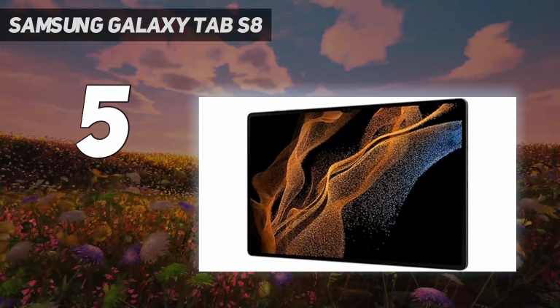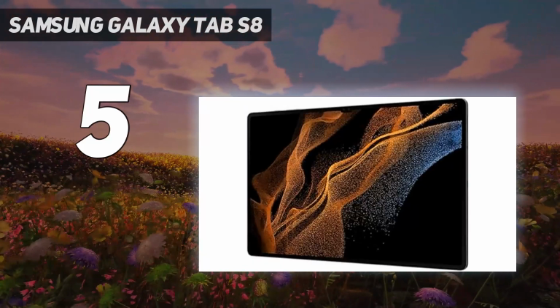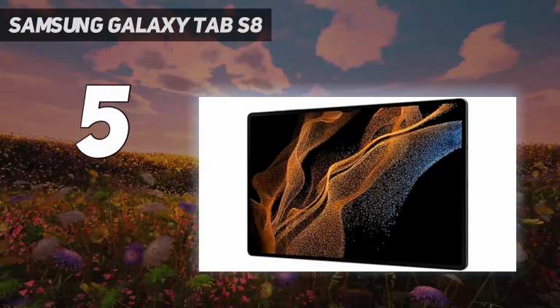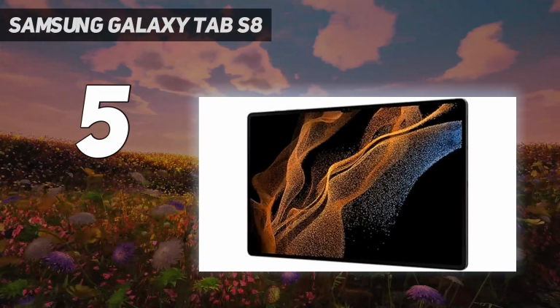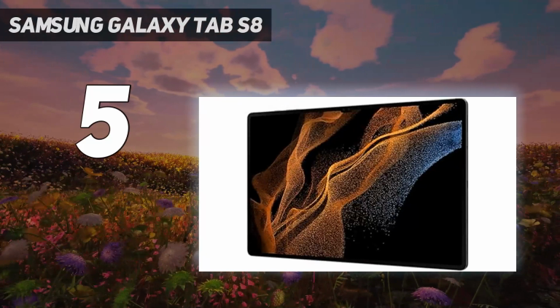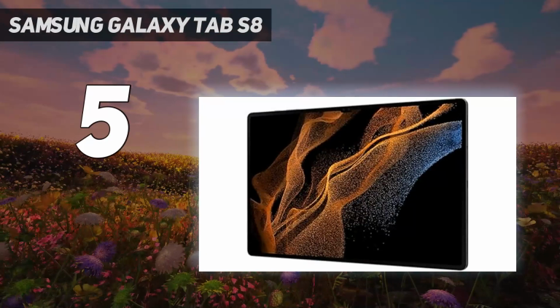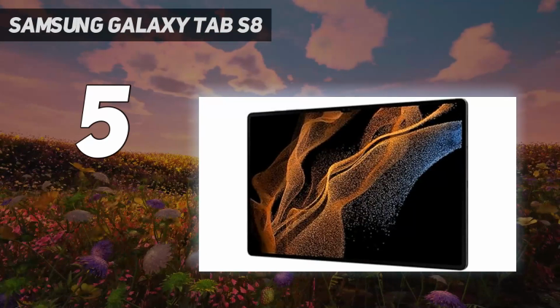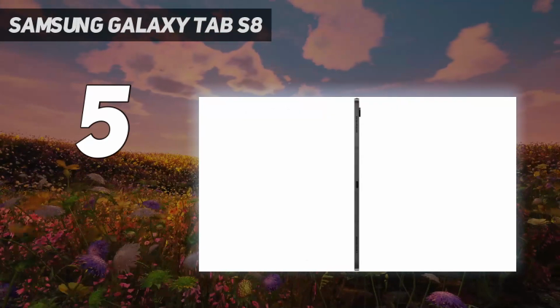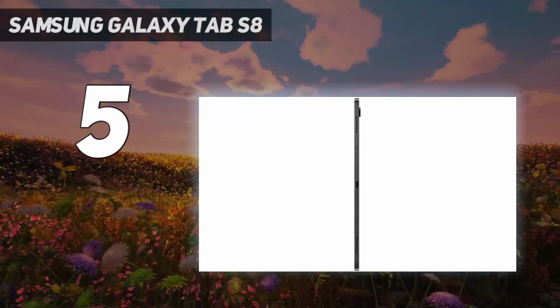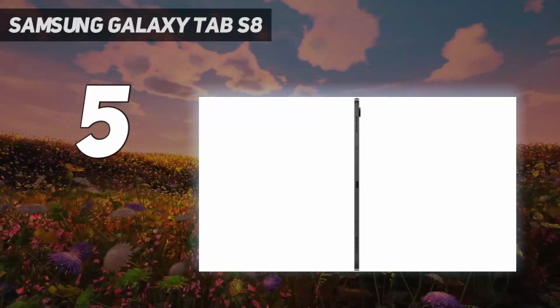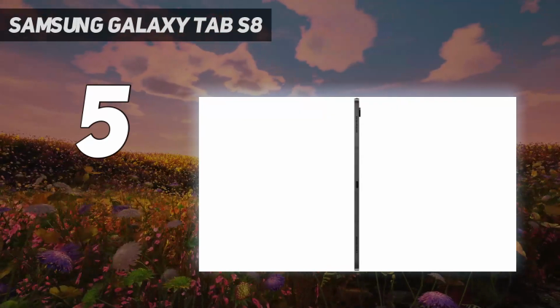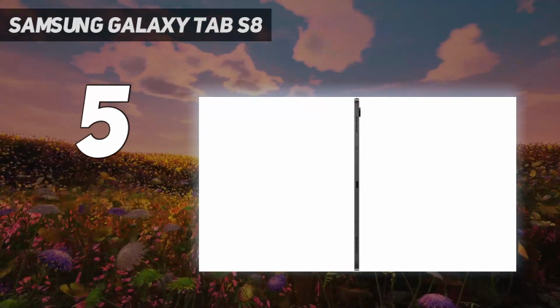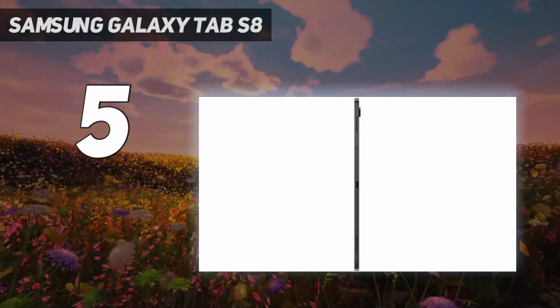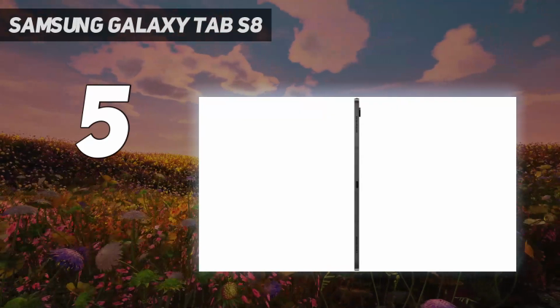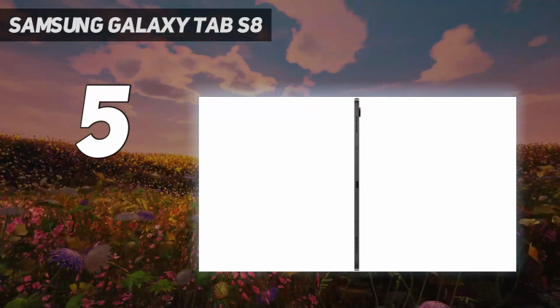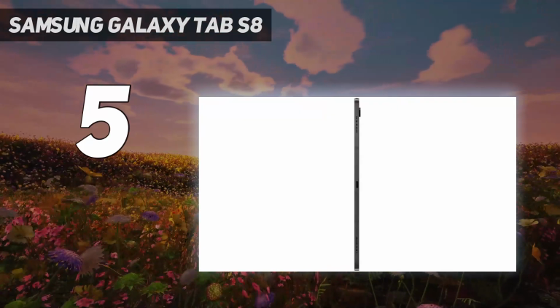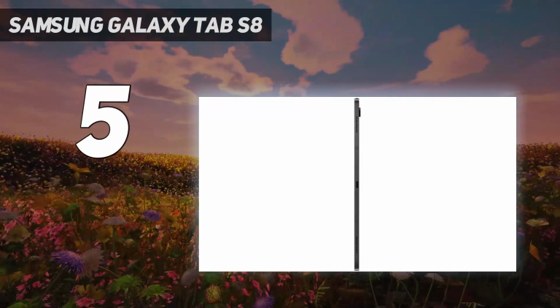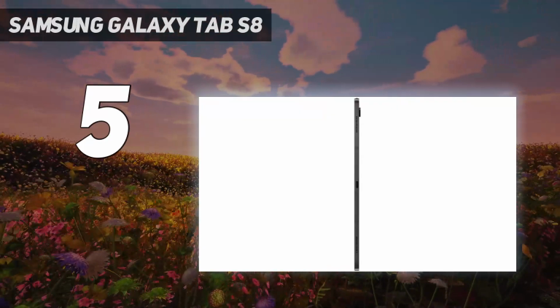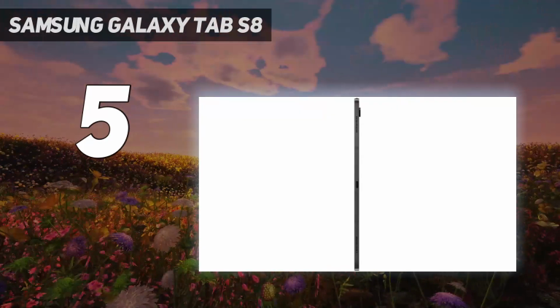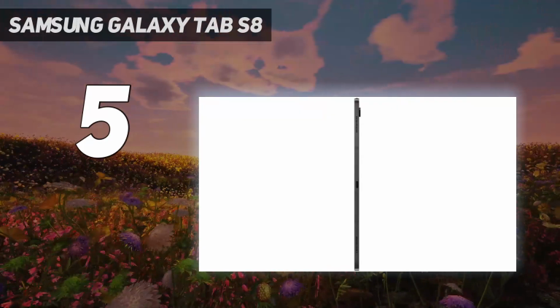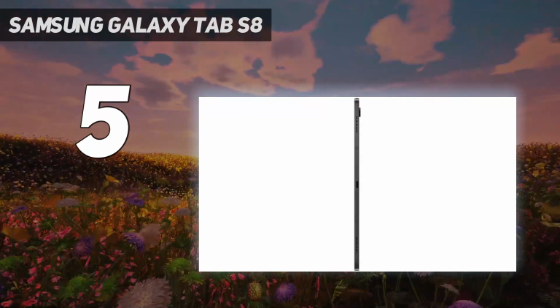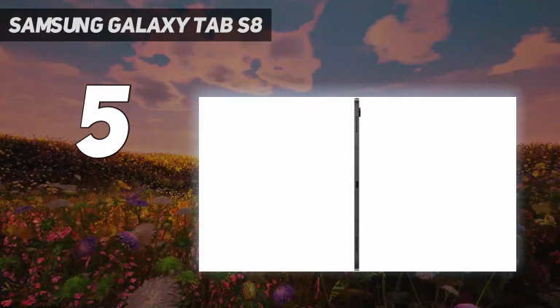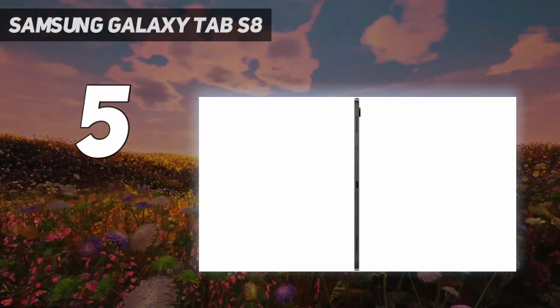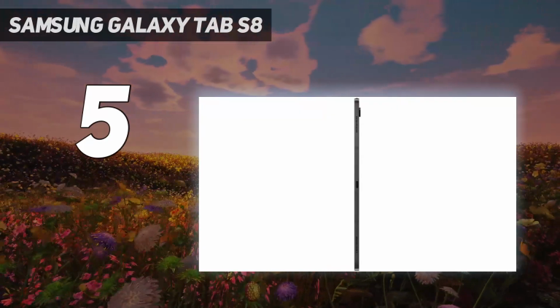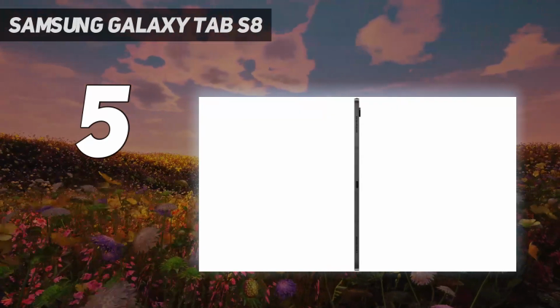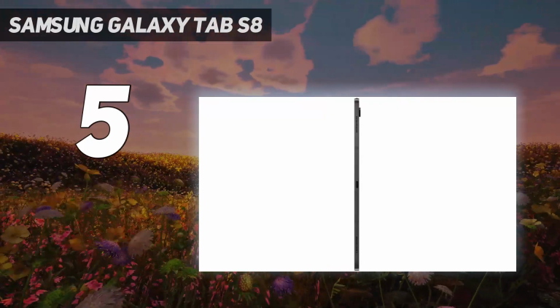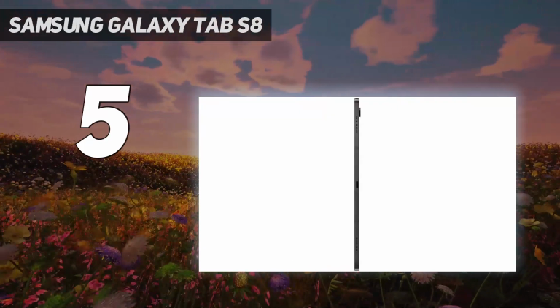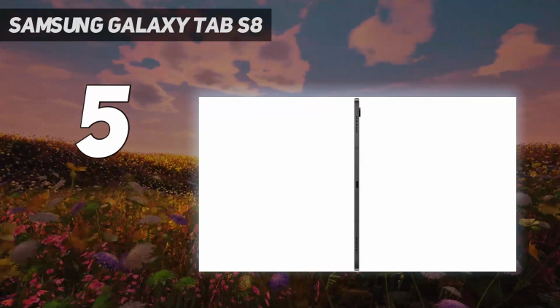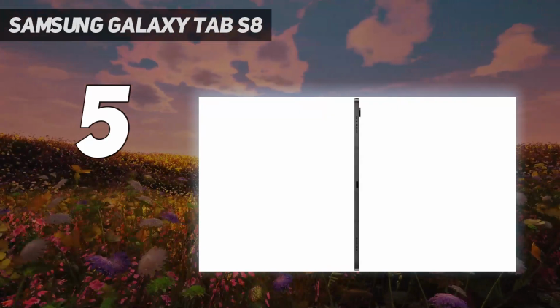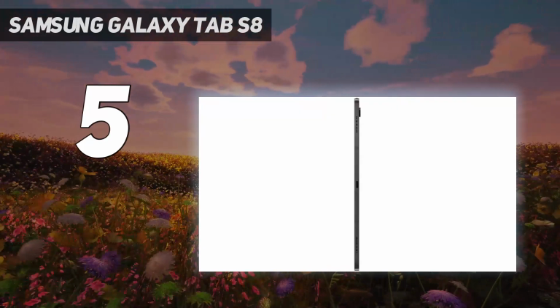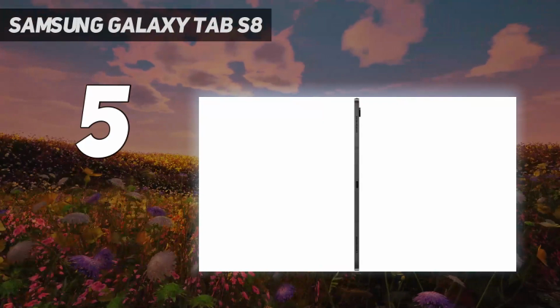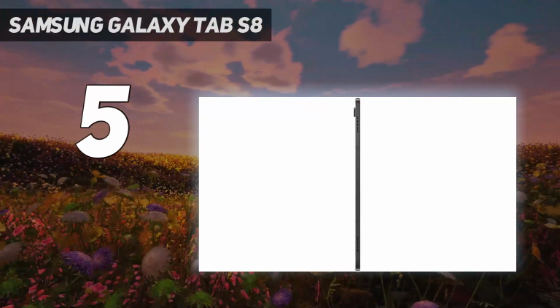If it's just that bit too dear for you, scroll further down the list and have a look at its smaller sibling, the Tab S8.